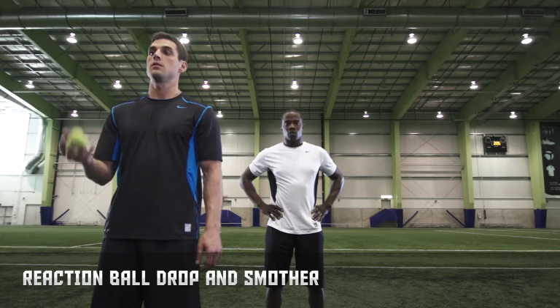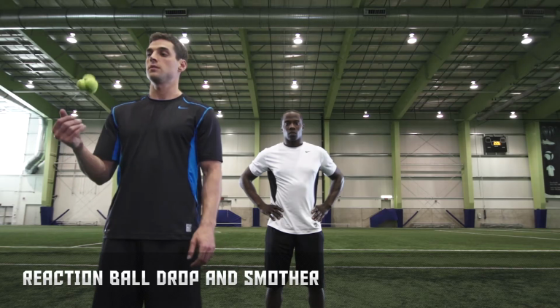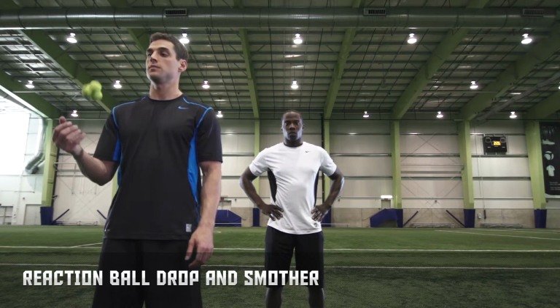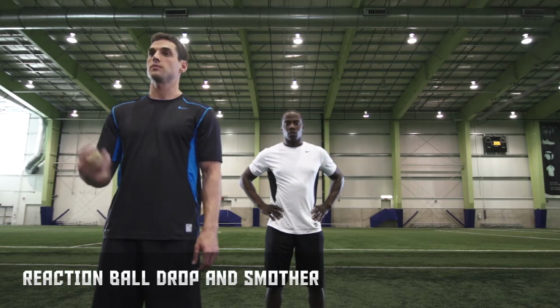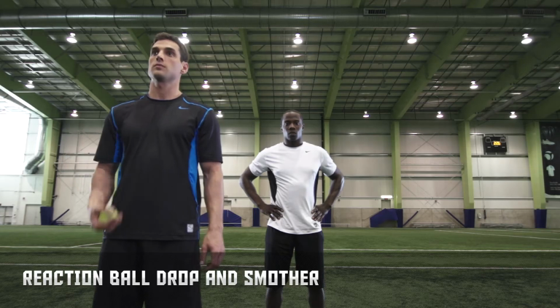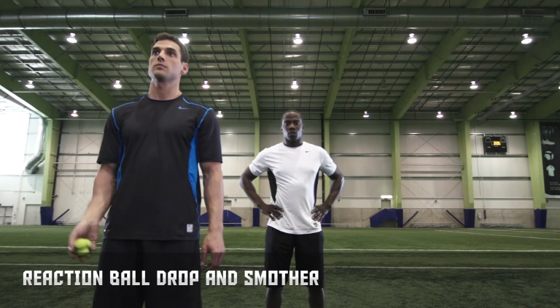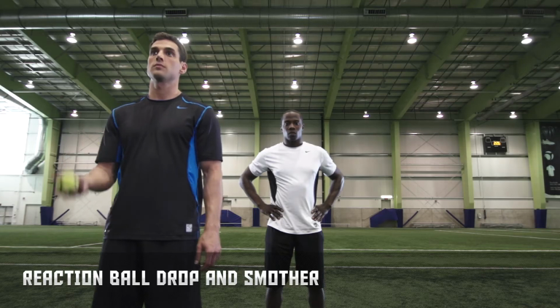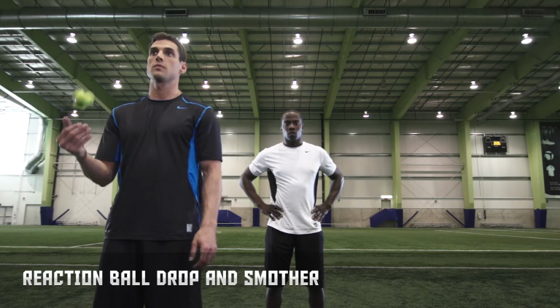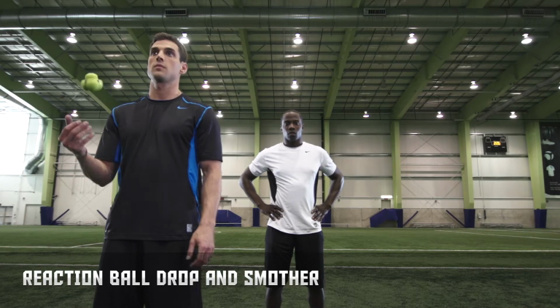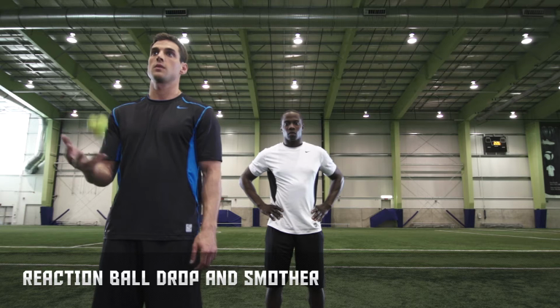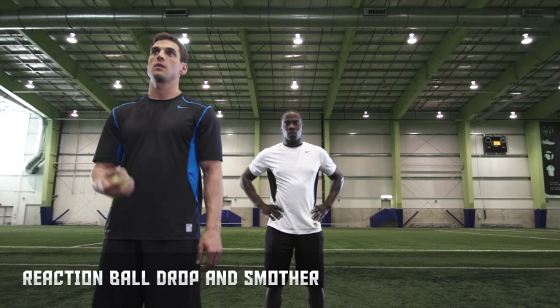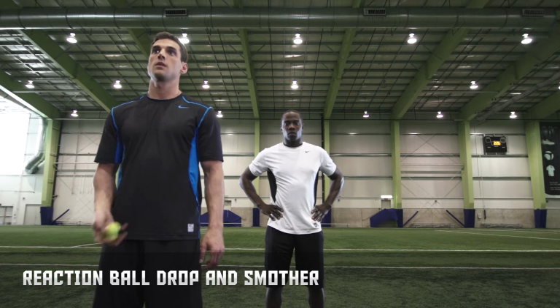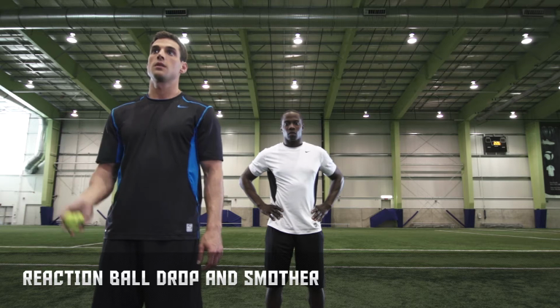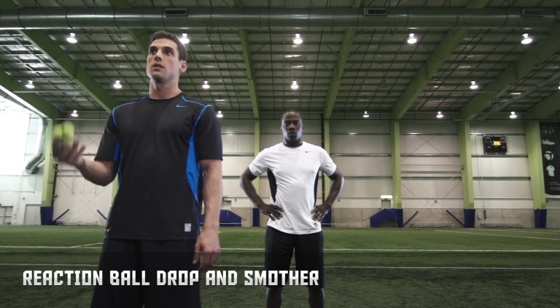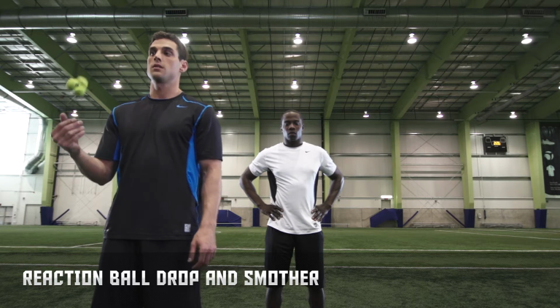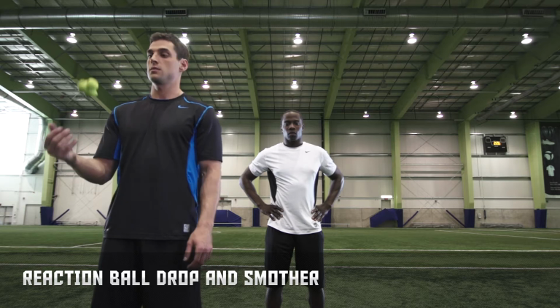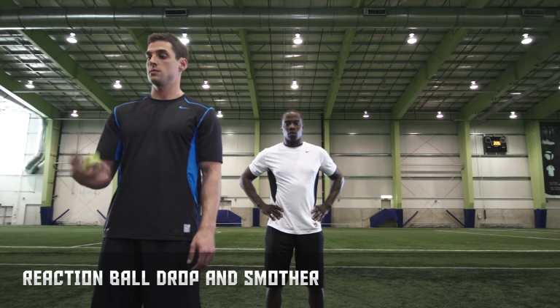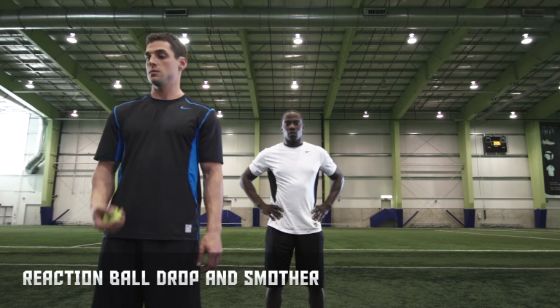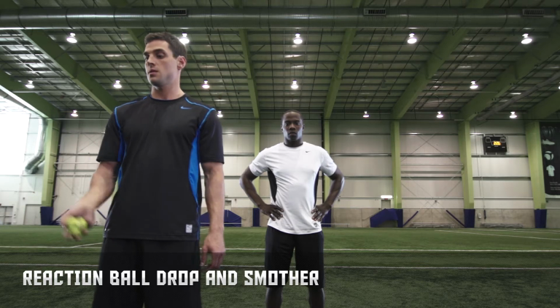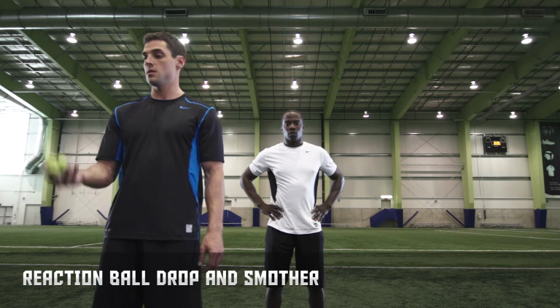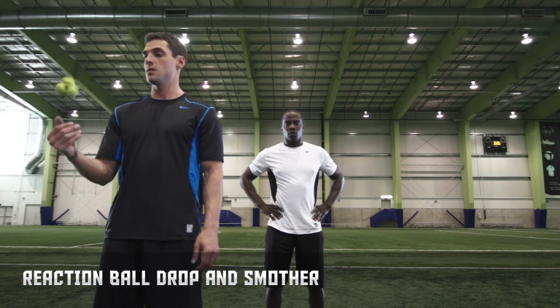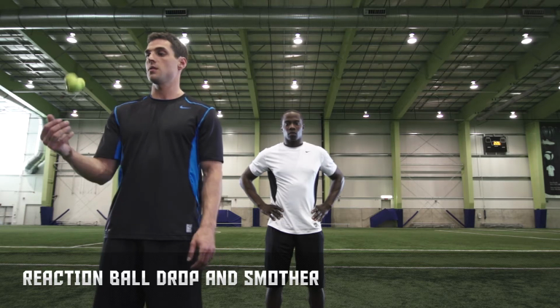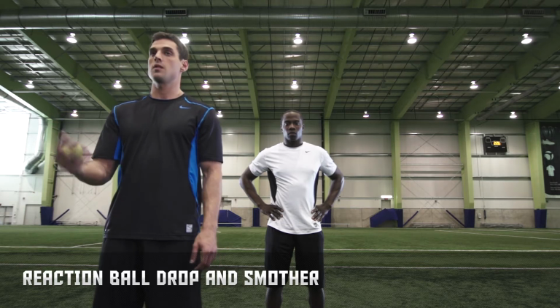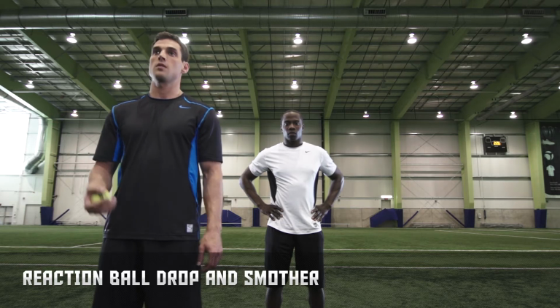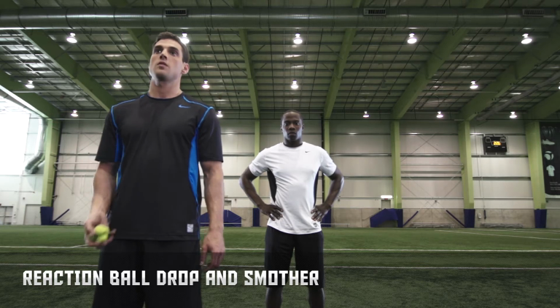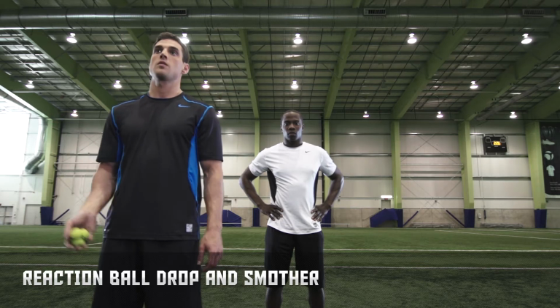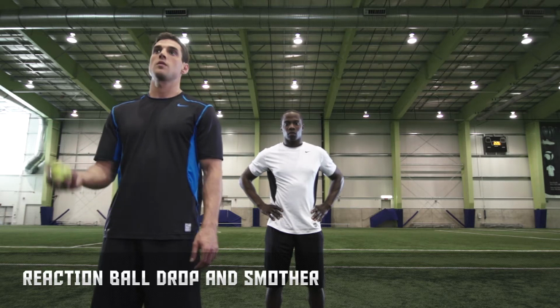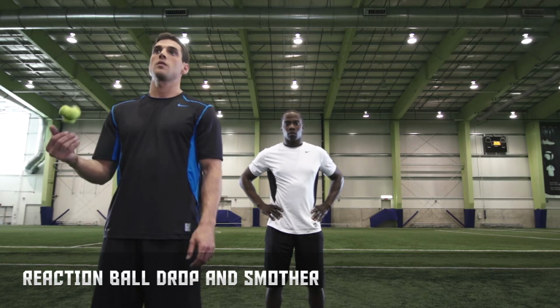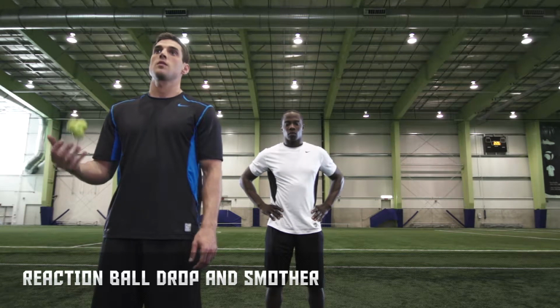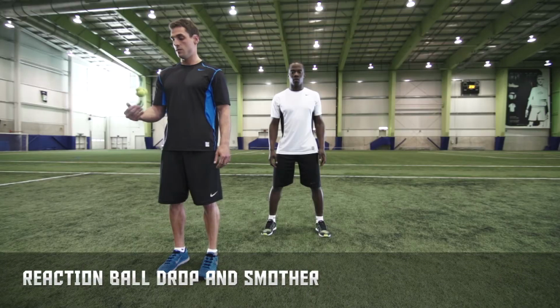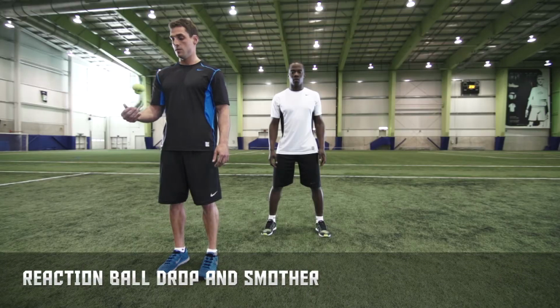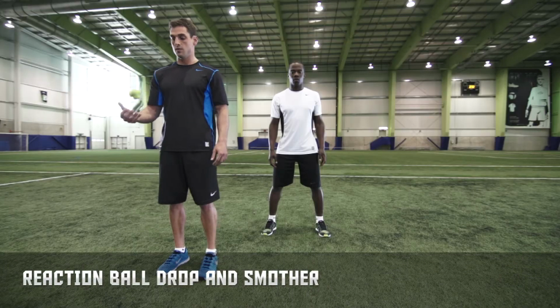Reaction ball drop and smother. This drill requires a spark reaction ball.